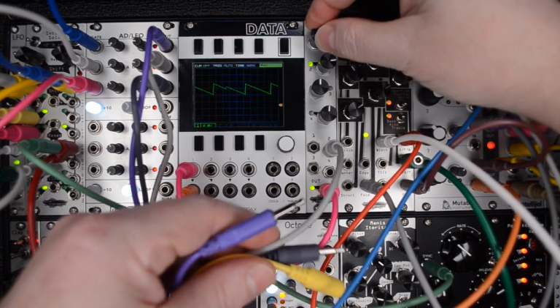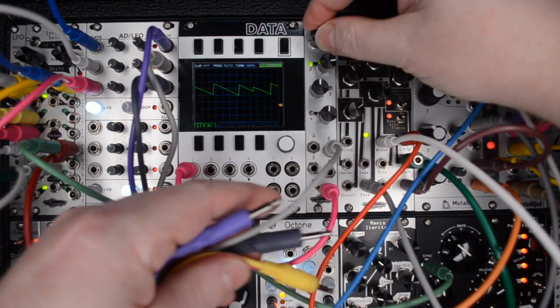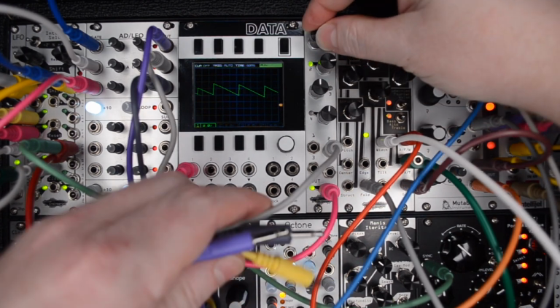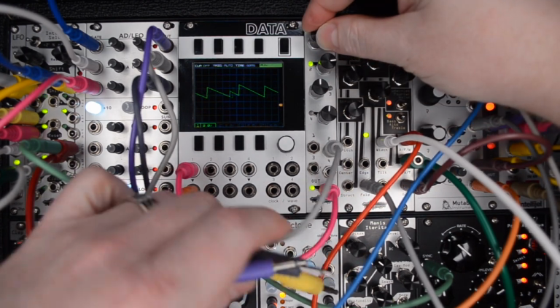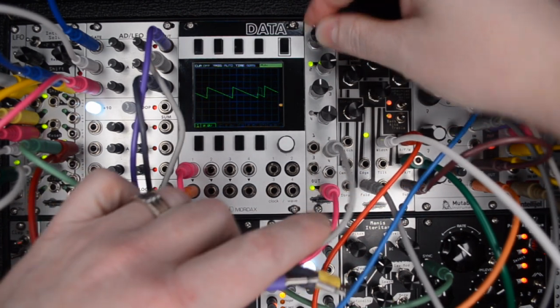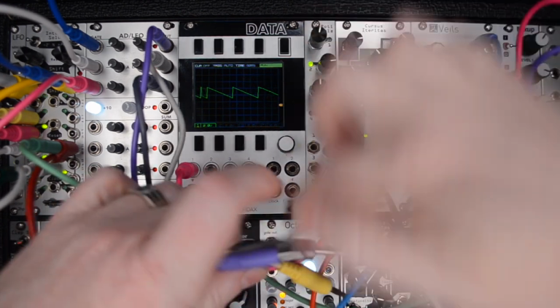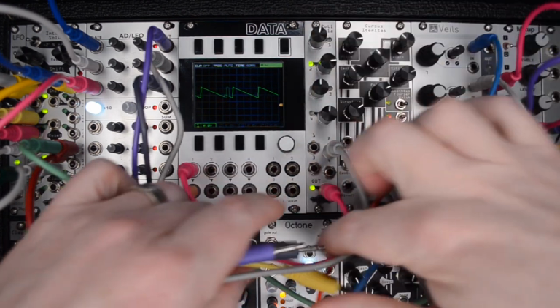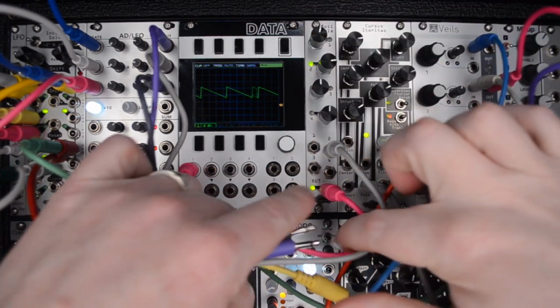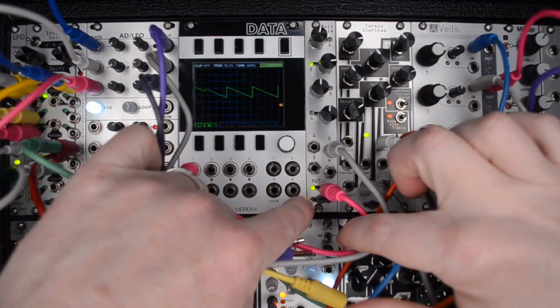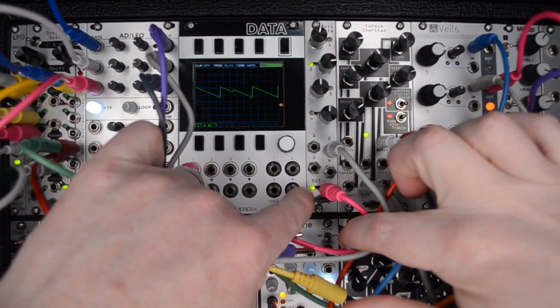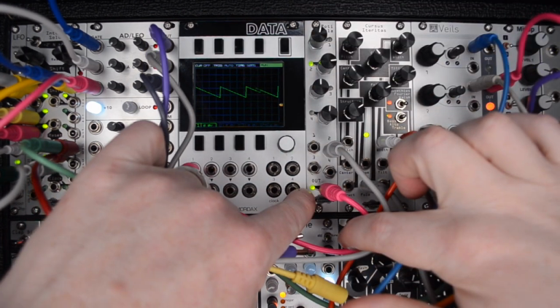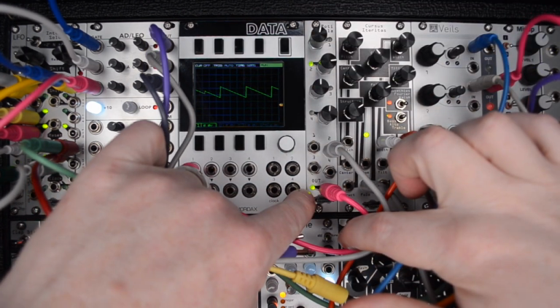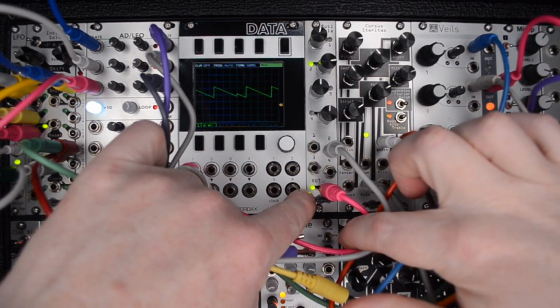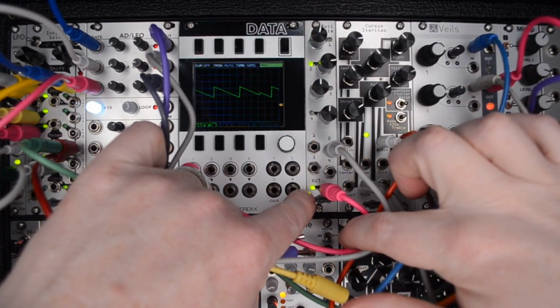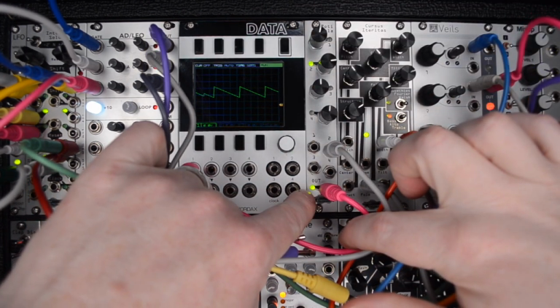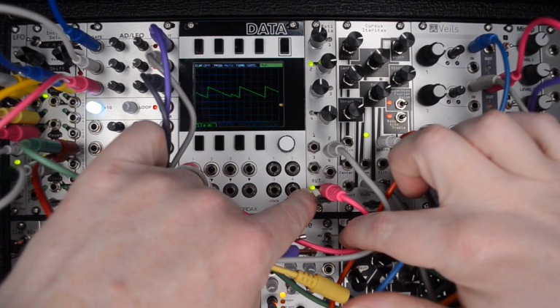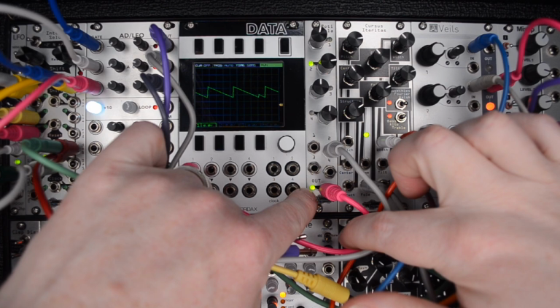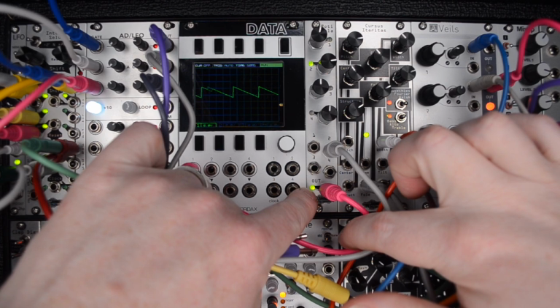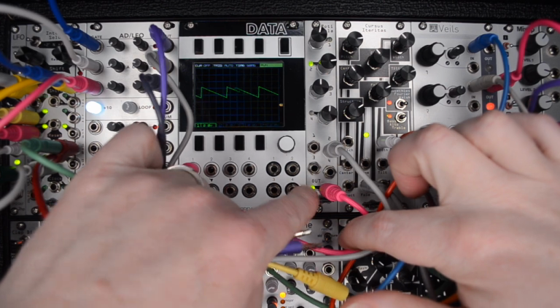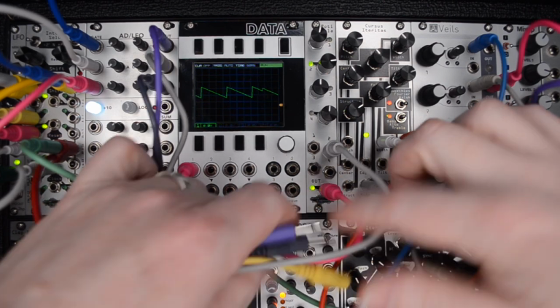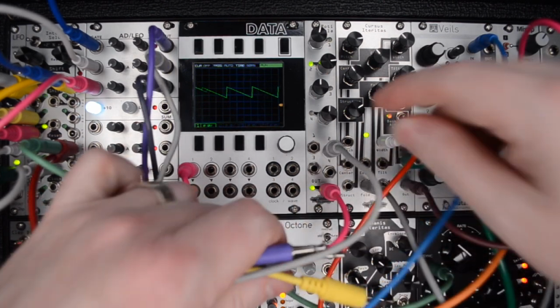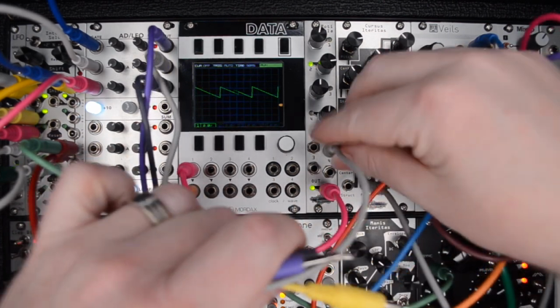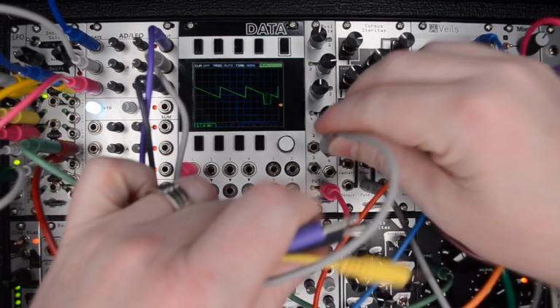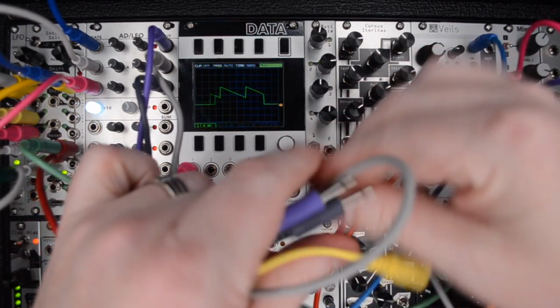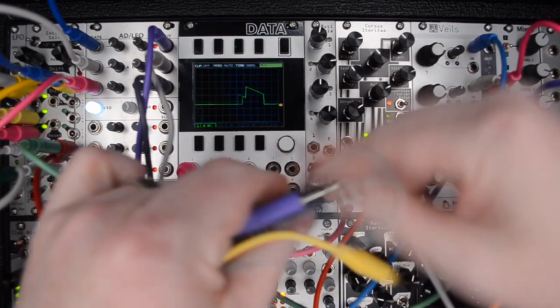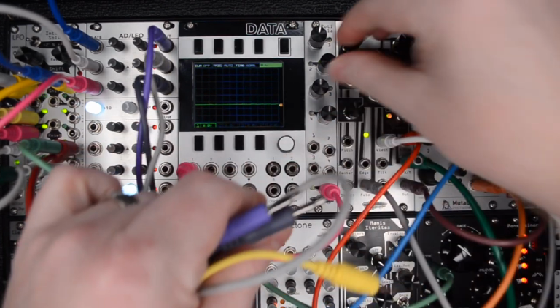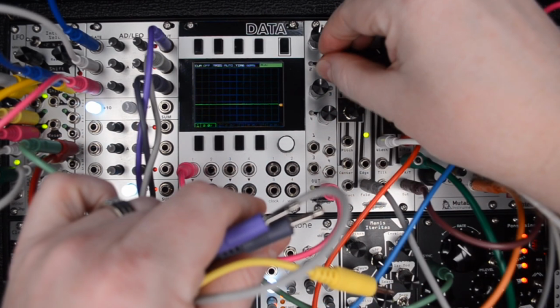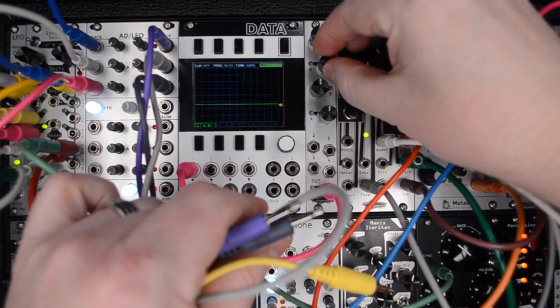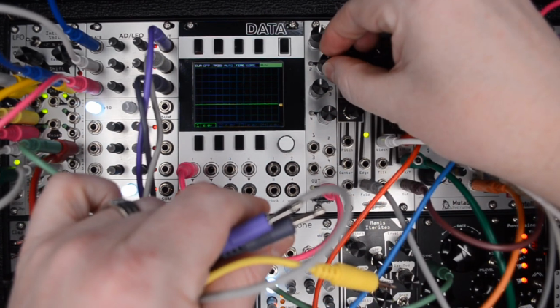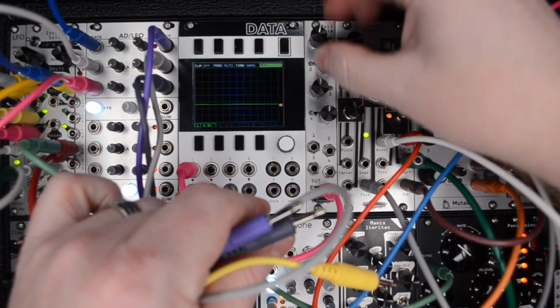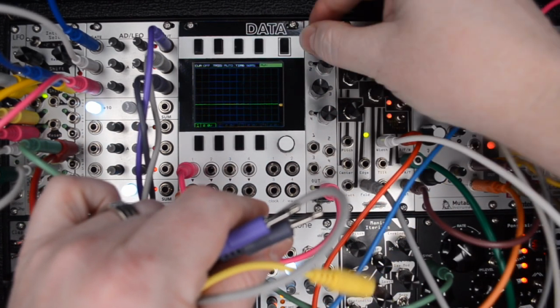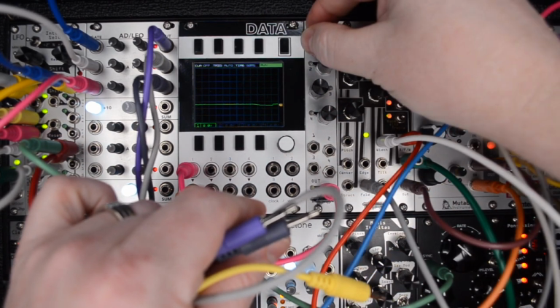The LED on the output also gives you a visual of the summed signal flow. Pretty simple, so let's get patching.